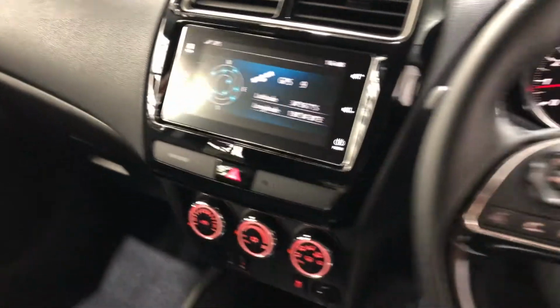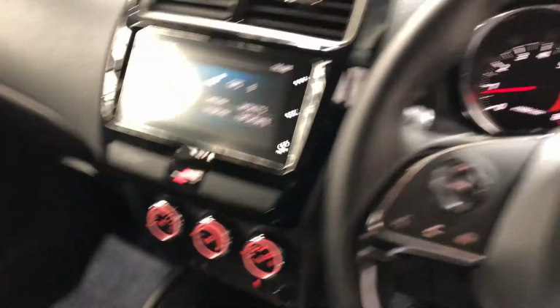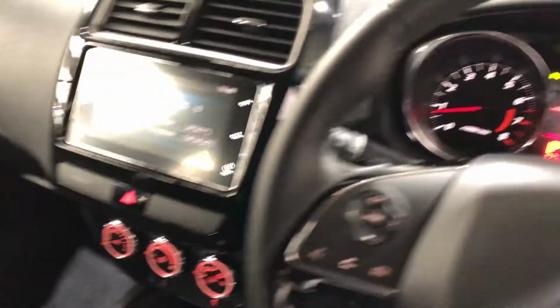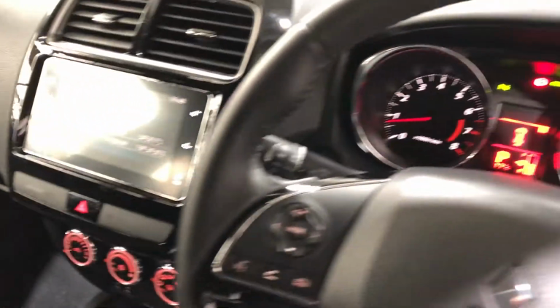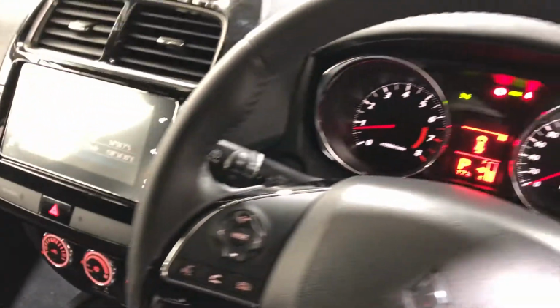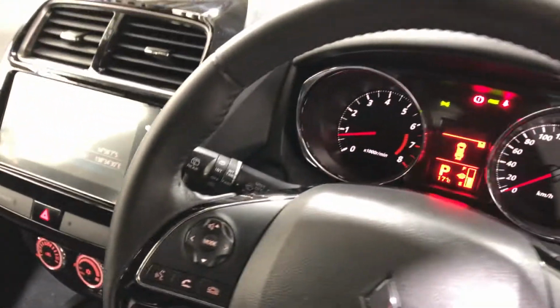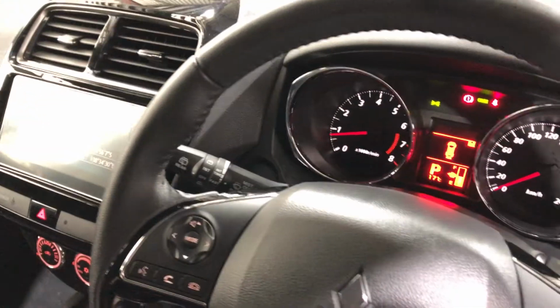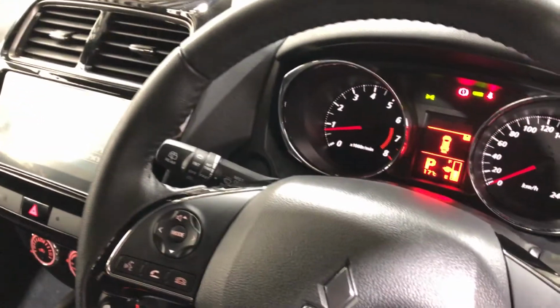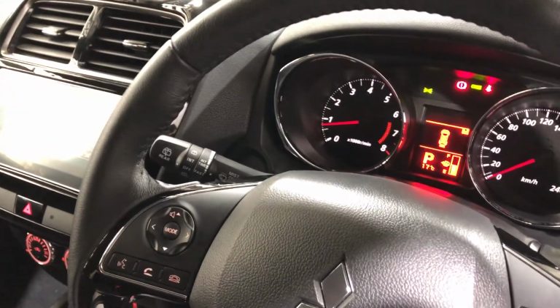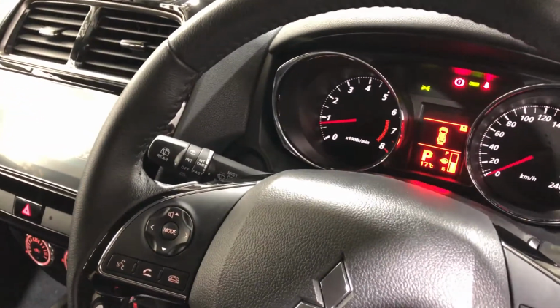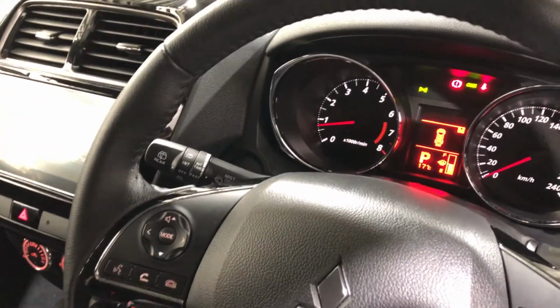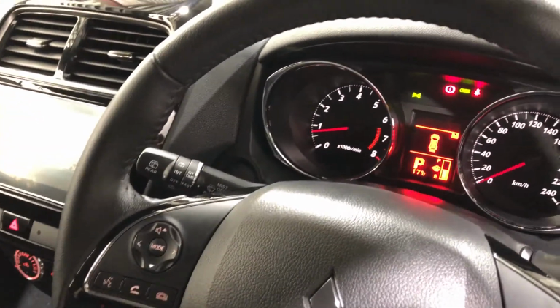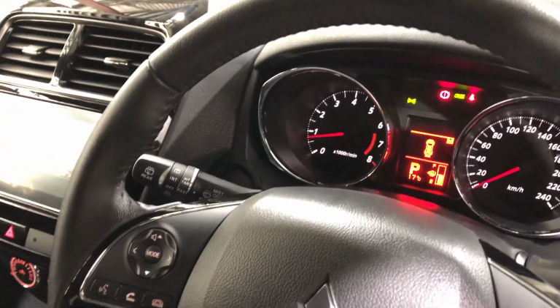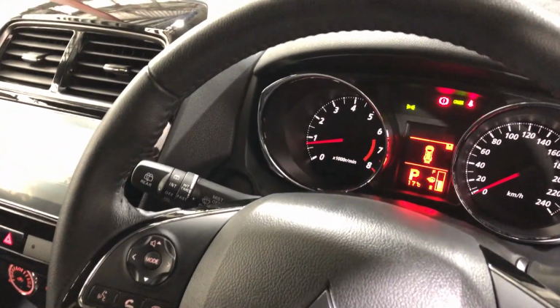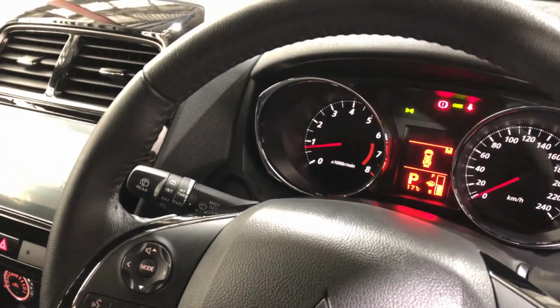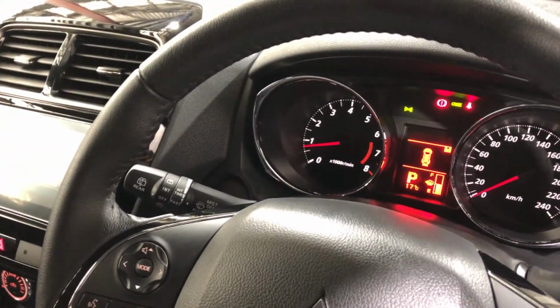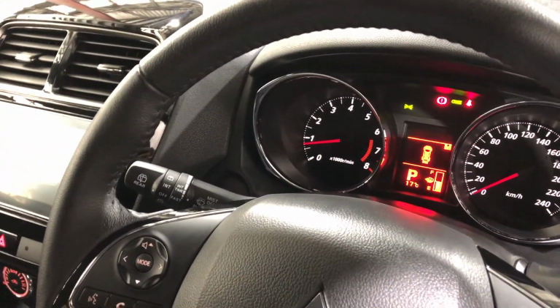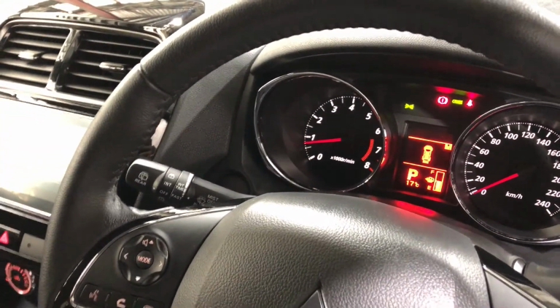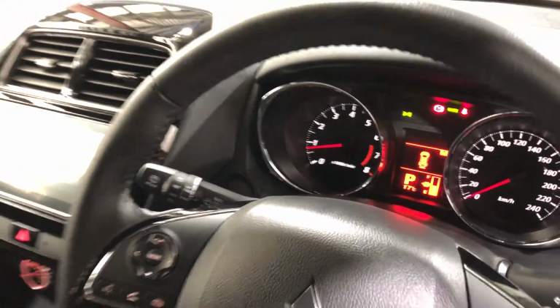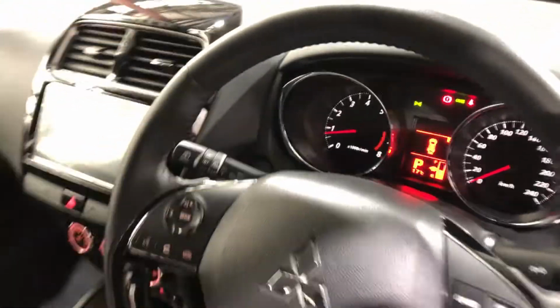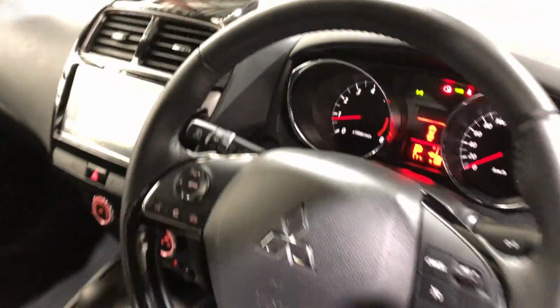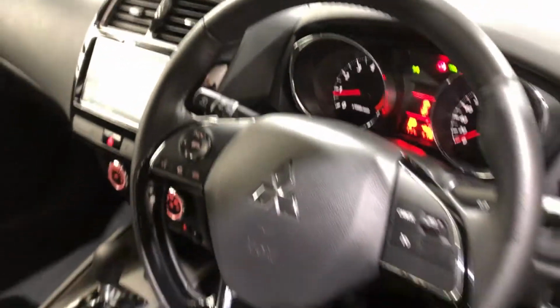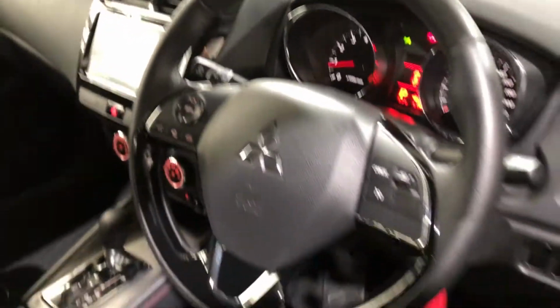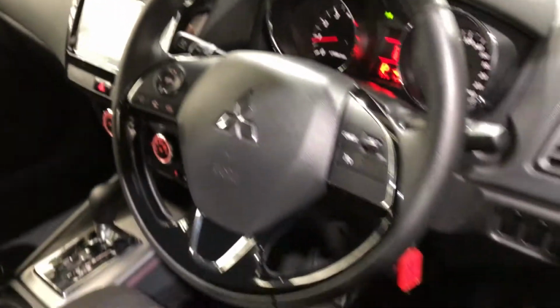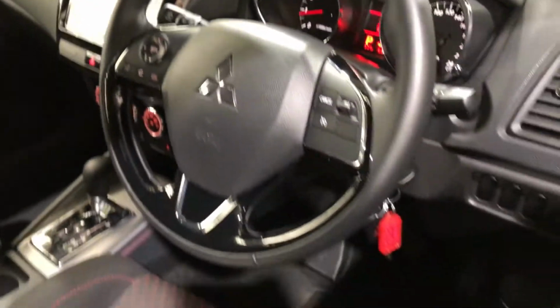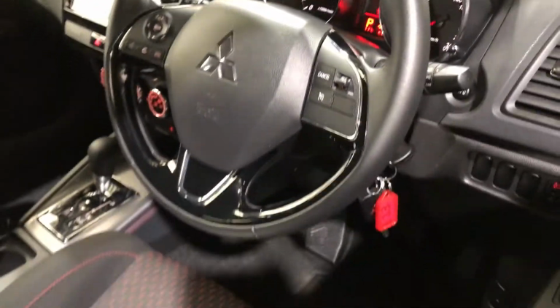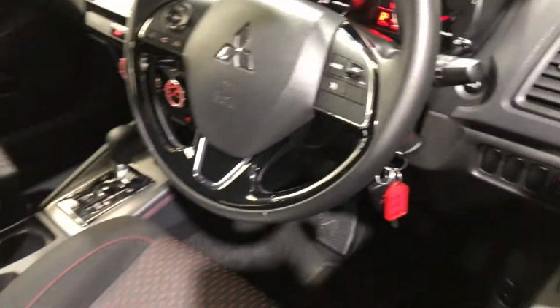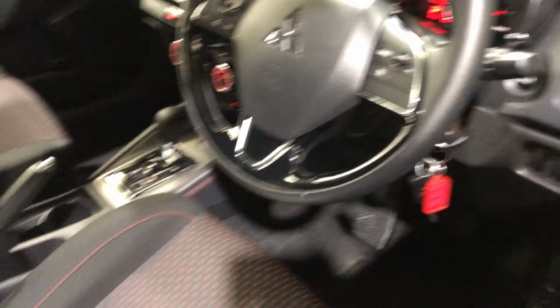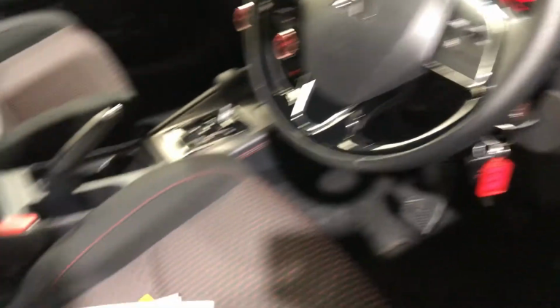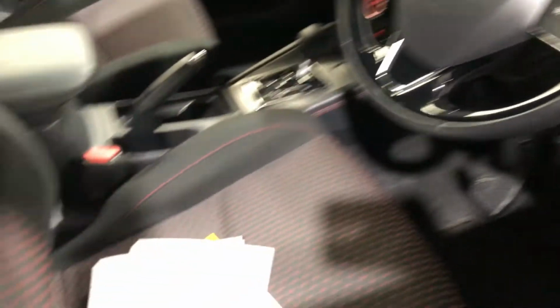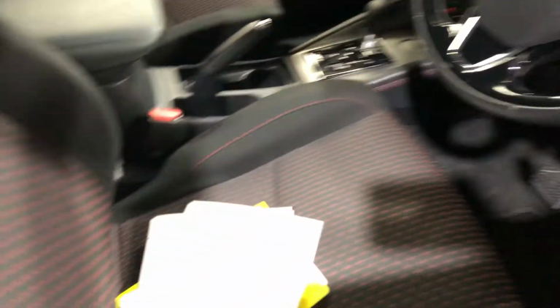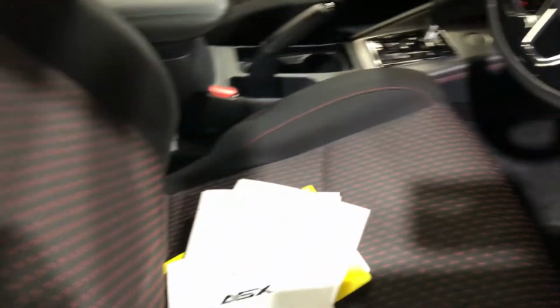This car comes with a low 7,000 kilometres on the clock and has a full set of keys and a full set of books.